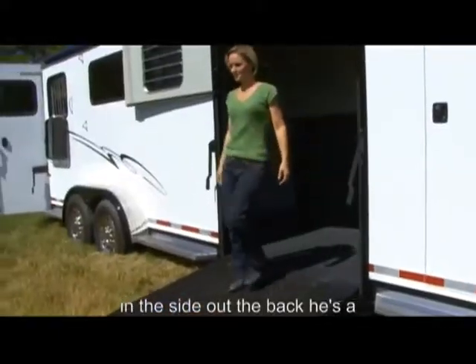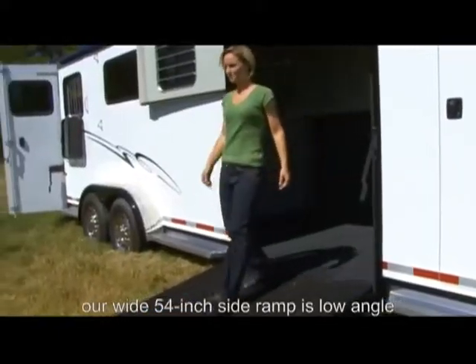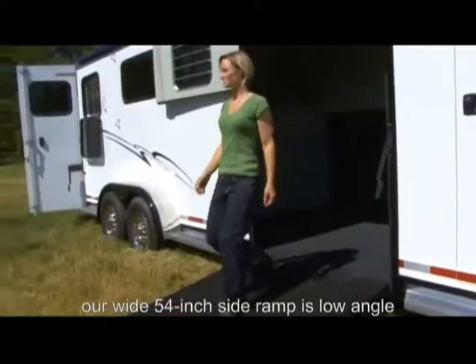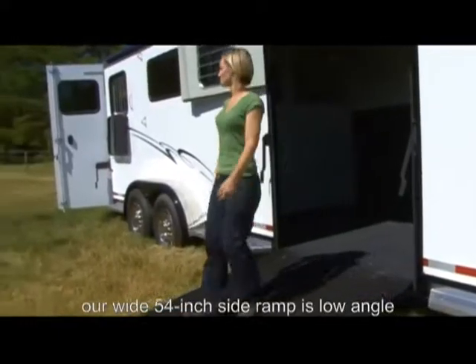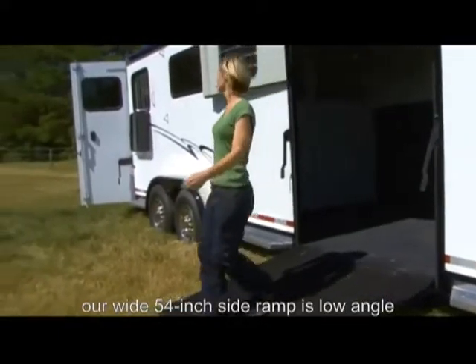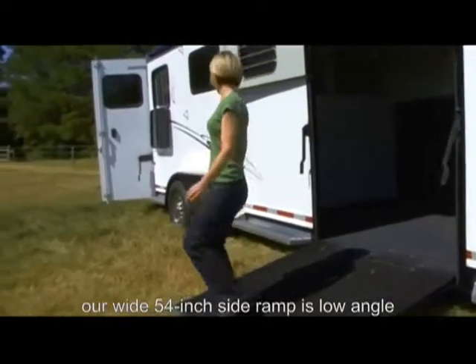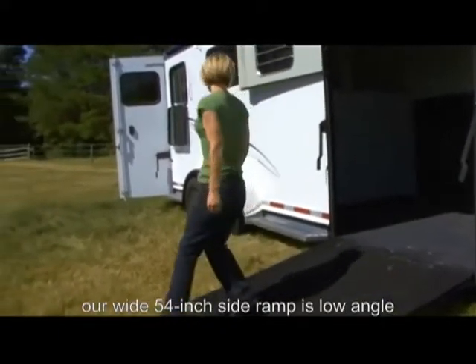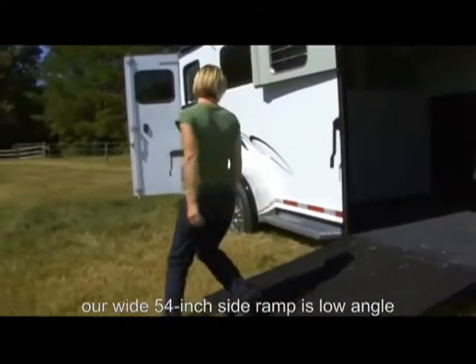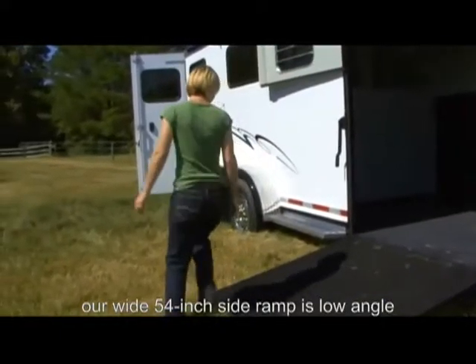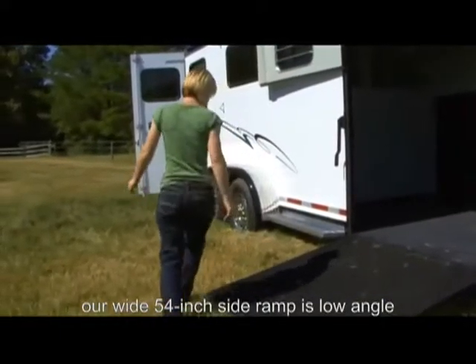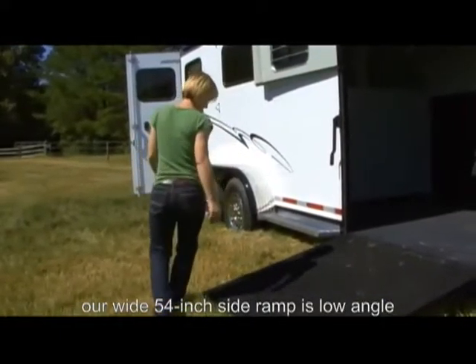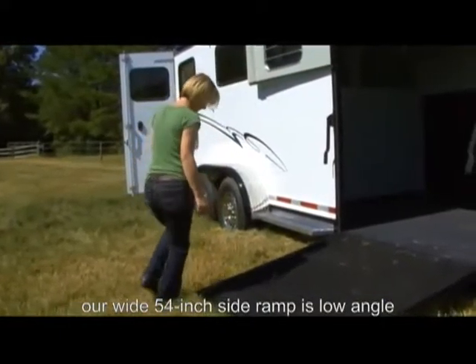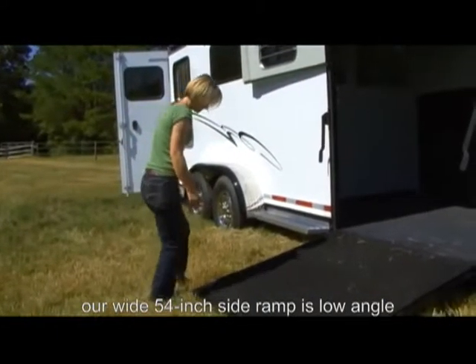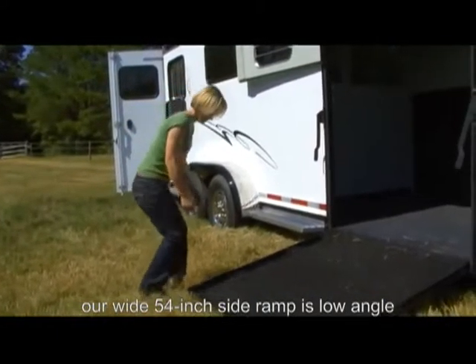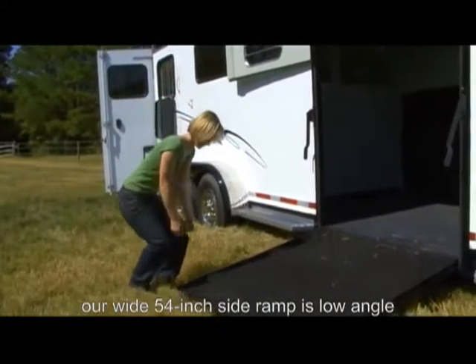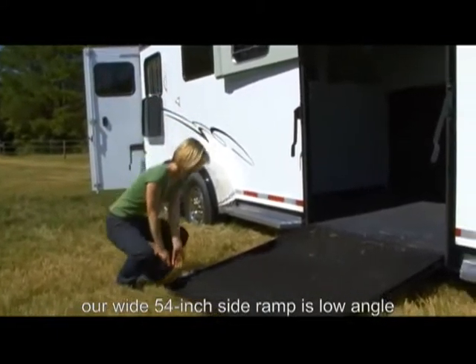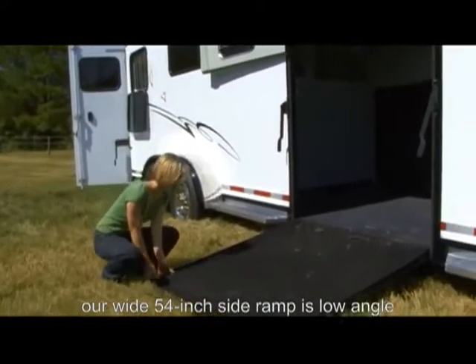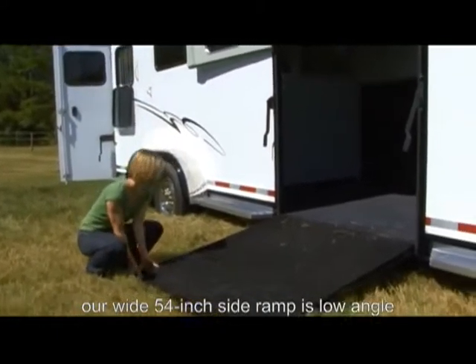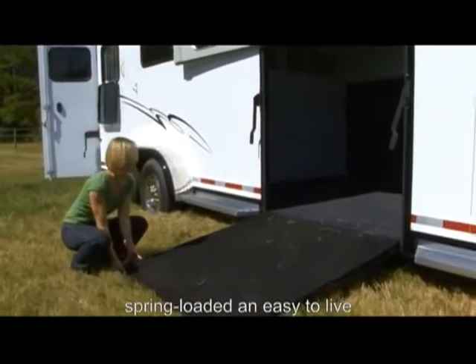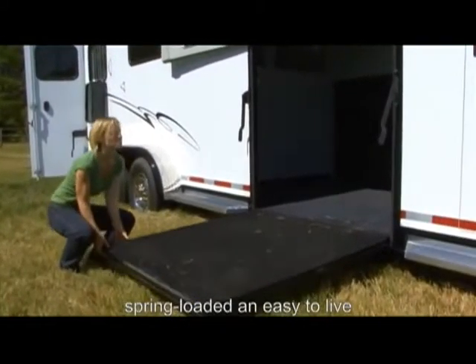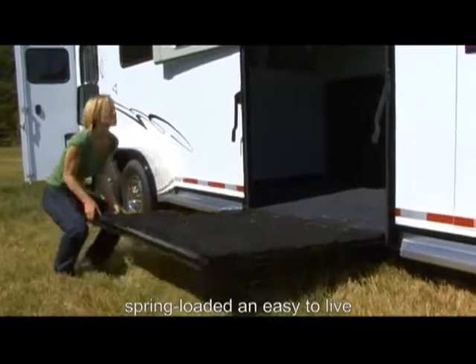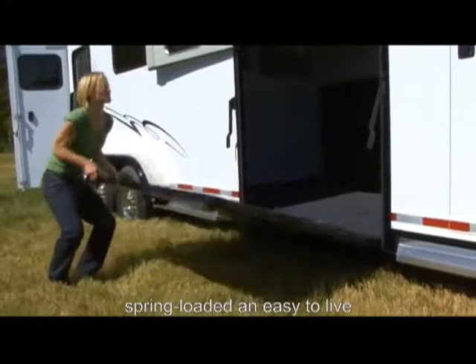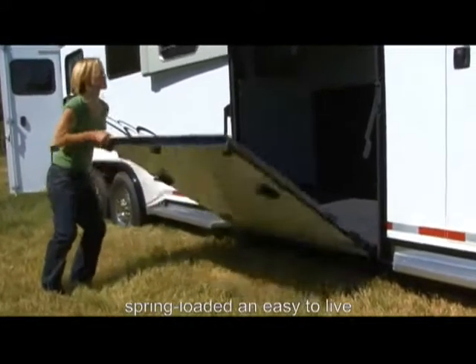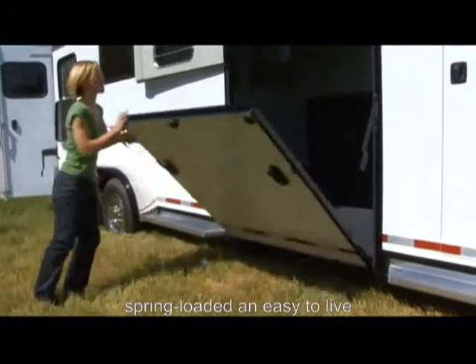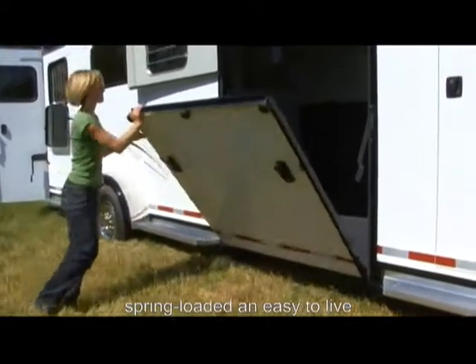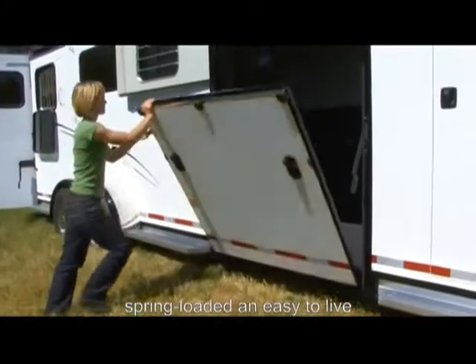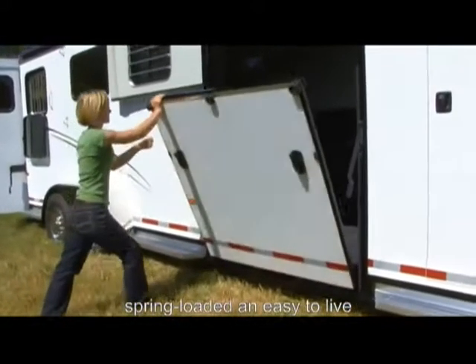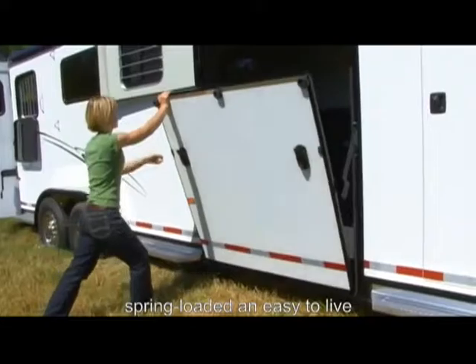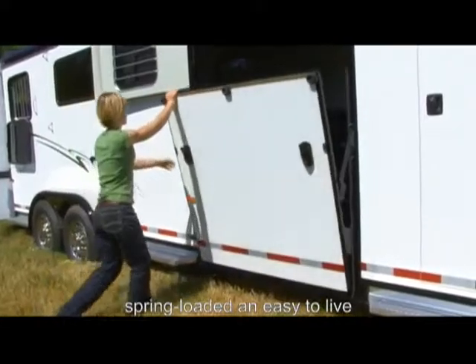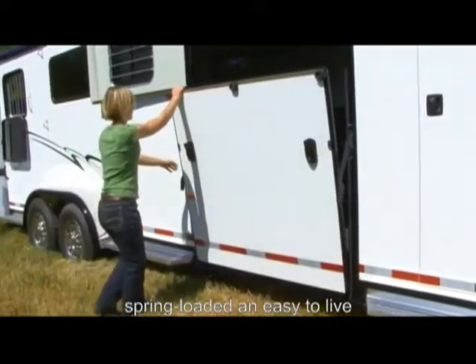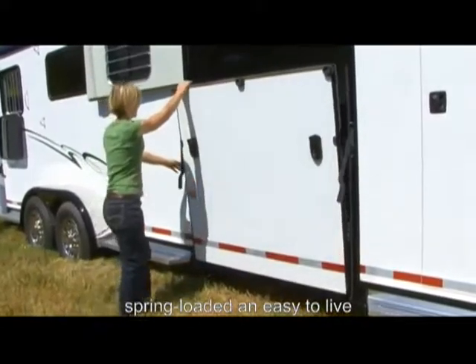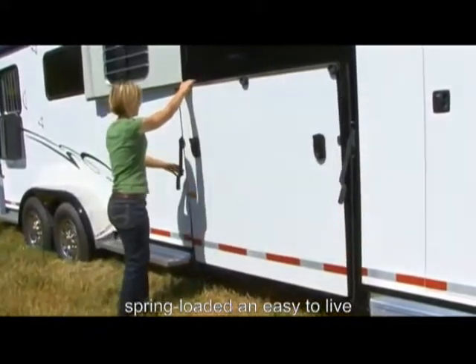Our wide 54-inch side ramp is low-angled, spring-loaded, and easy to lift.